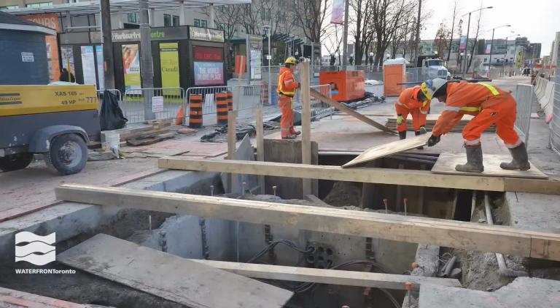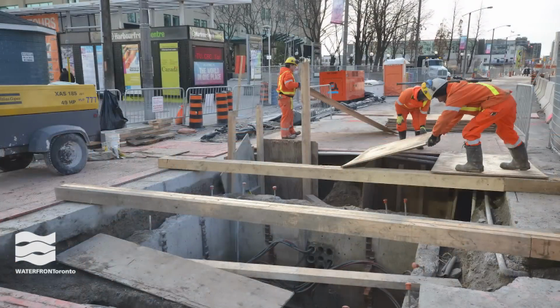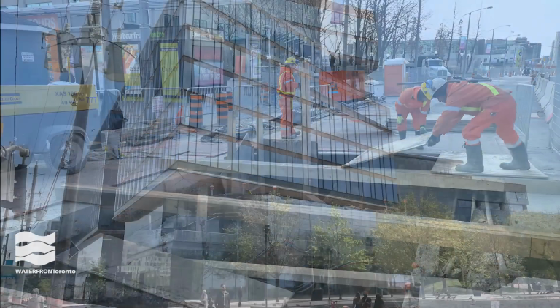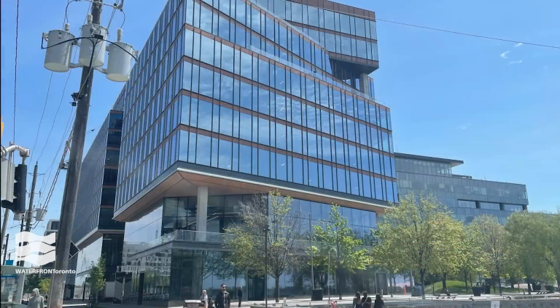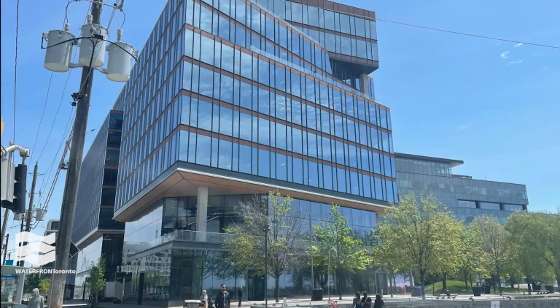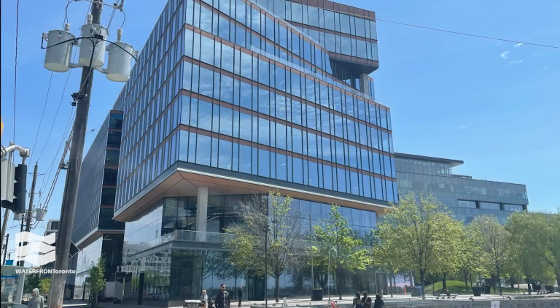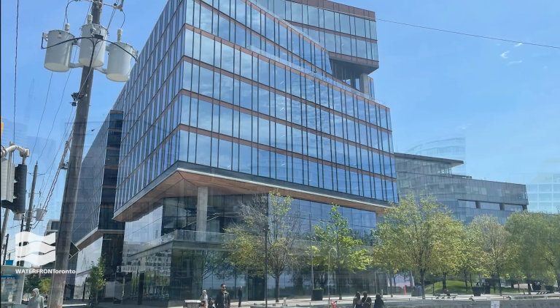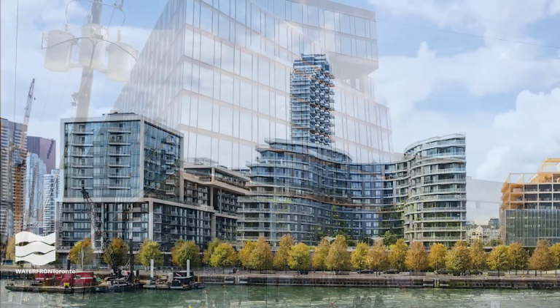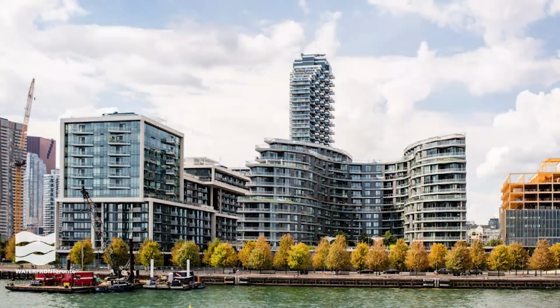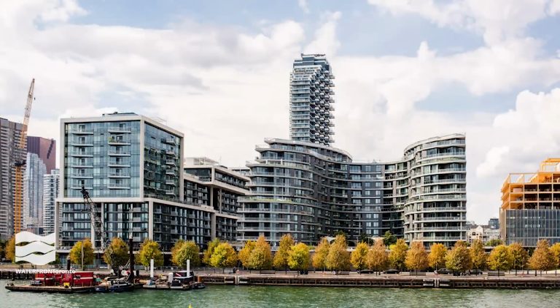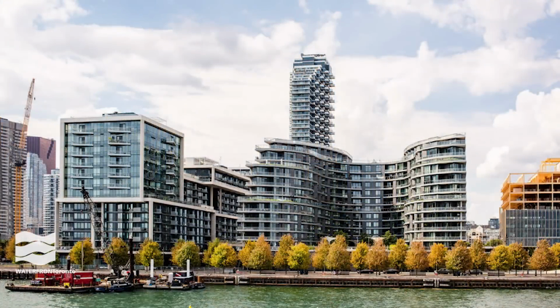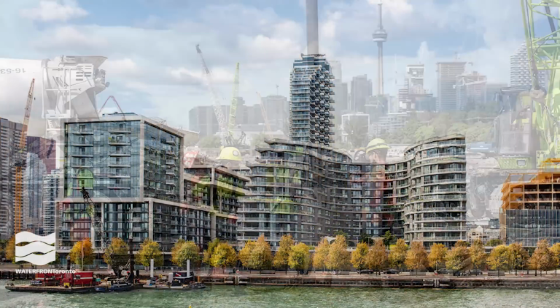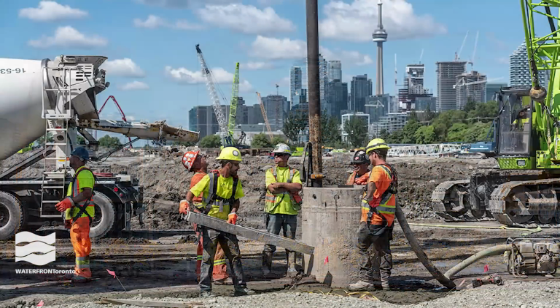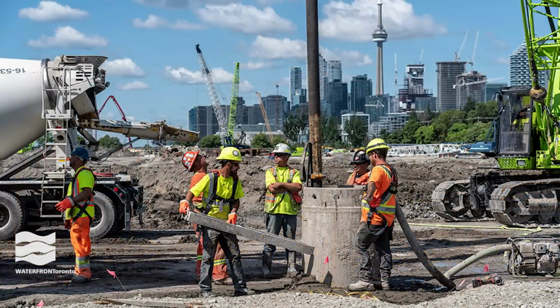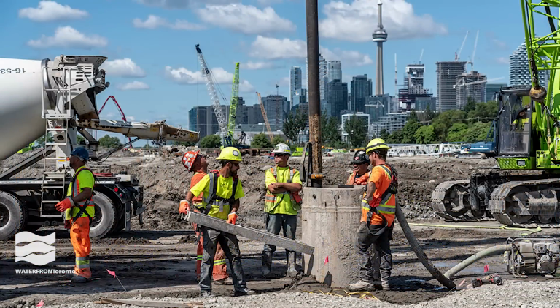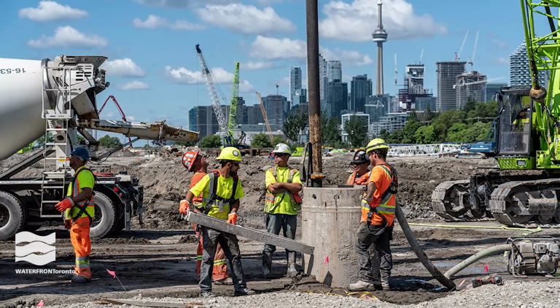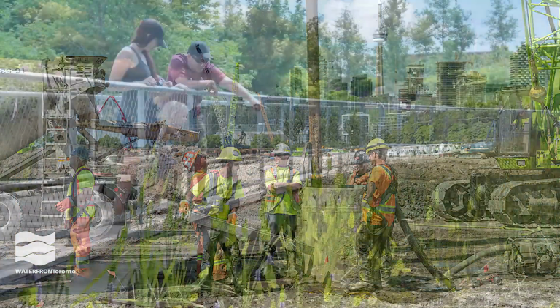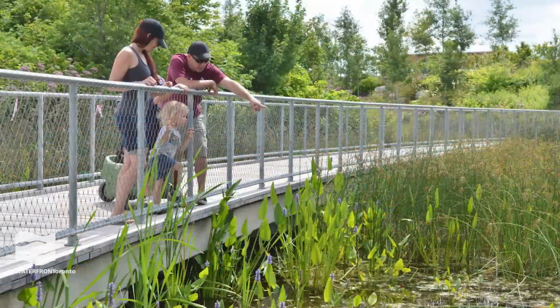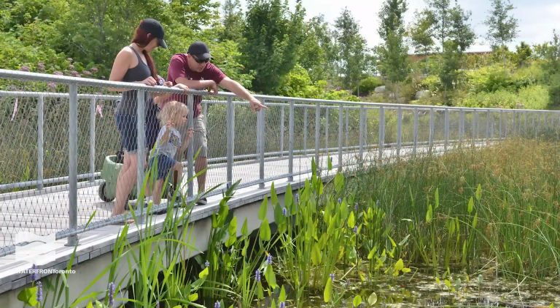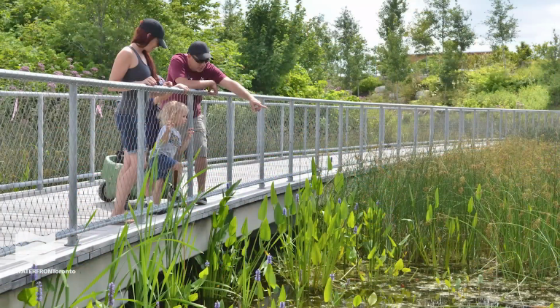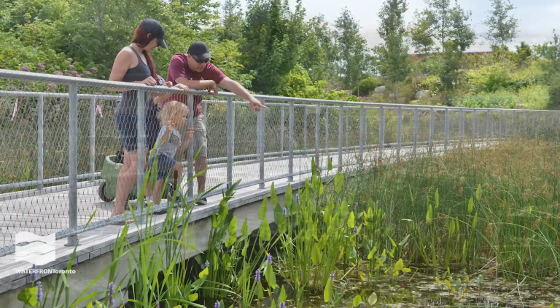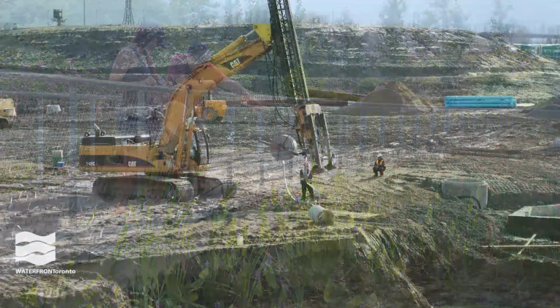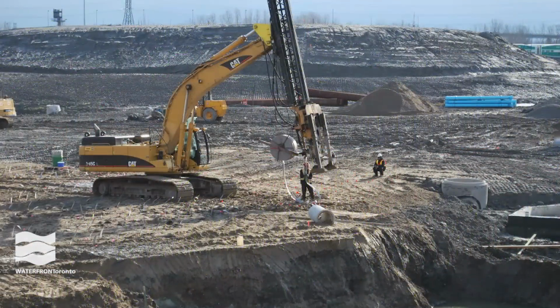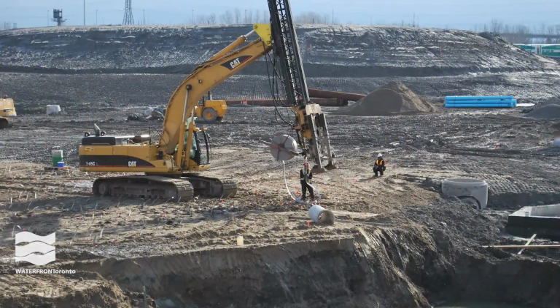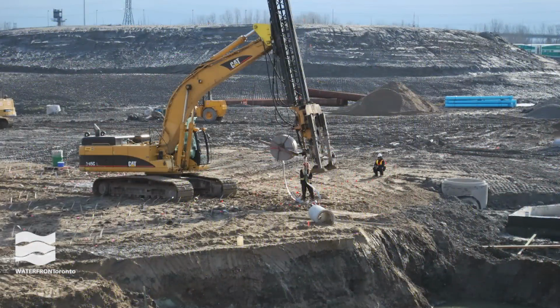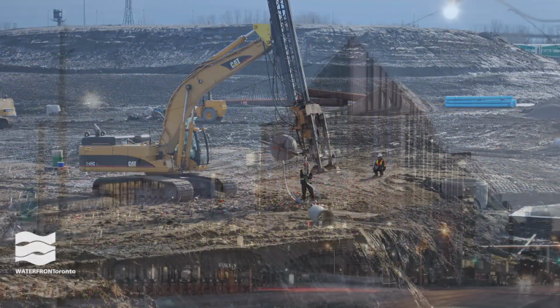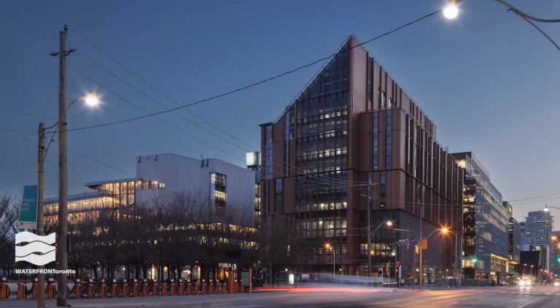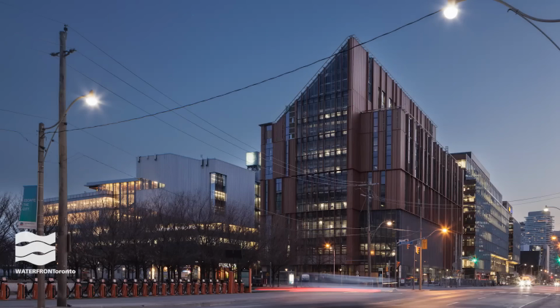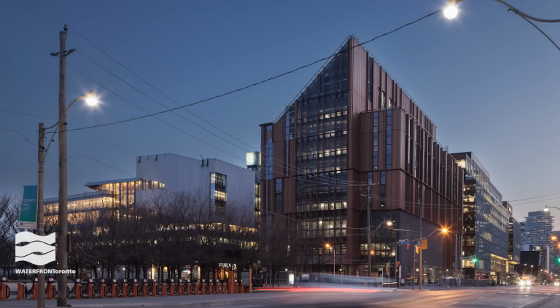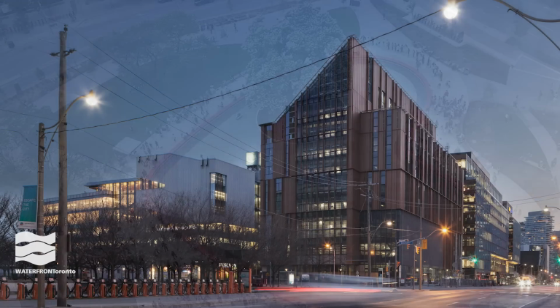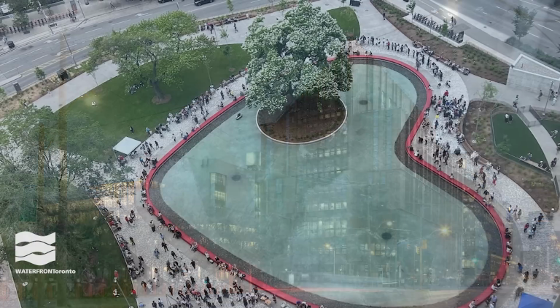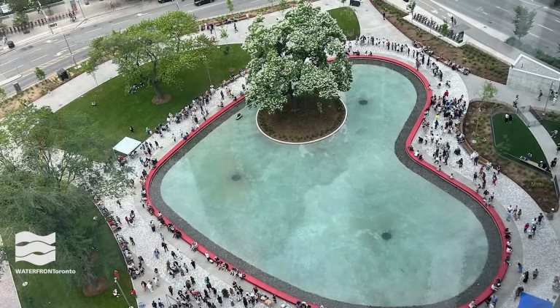The tri-government model for waterfront revitalization has been successful for over 20 years, creating an inspiring example of city building.